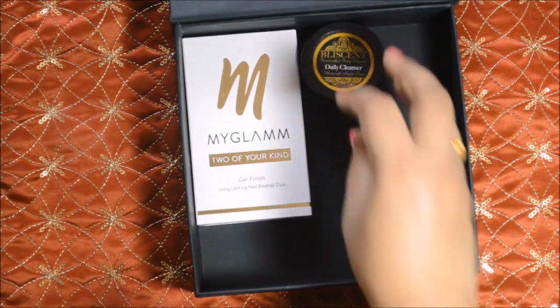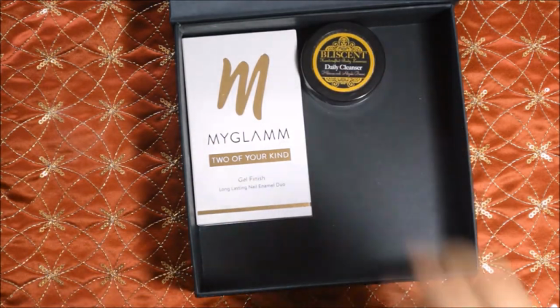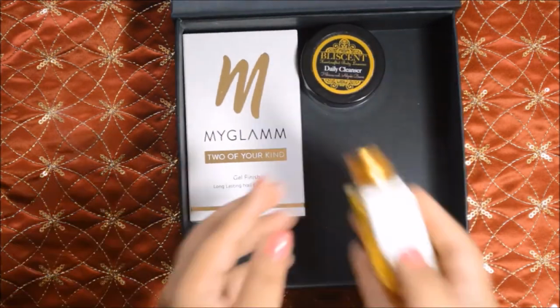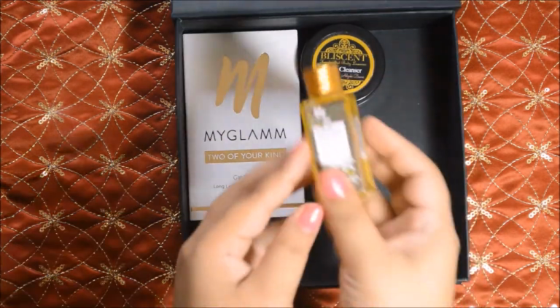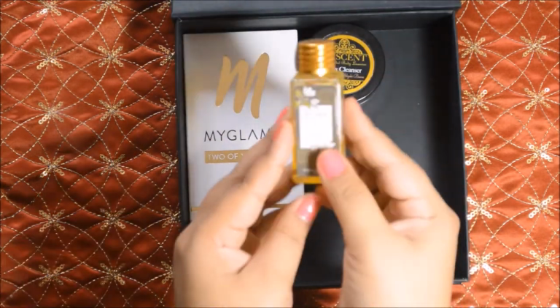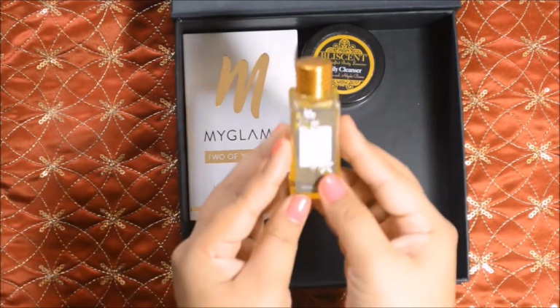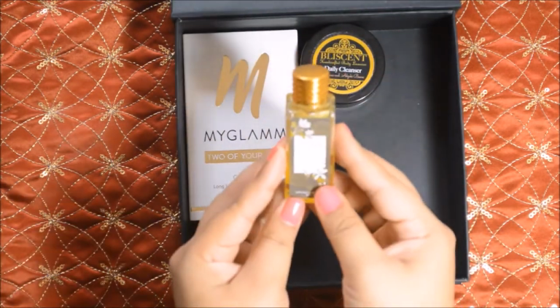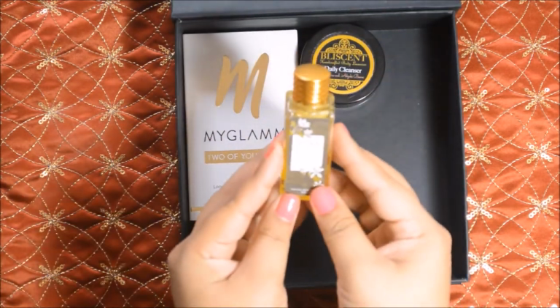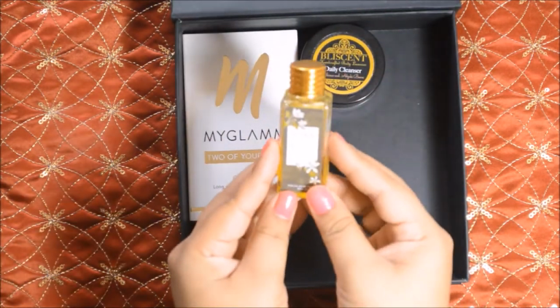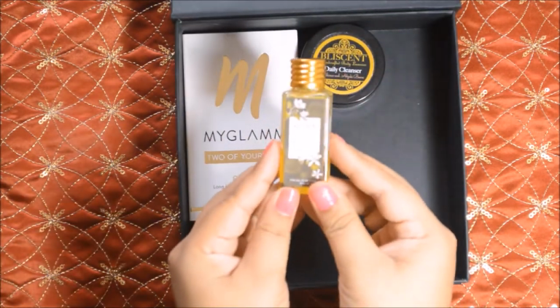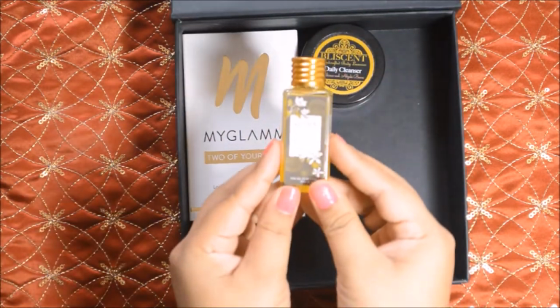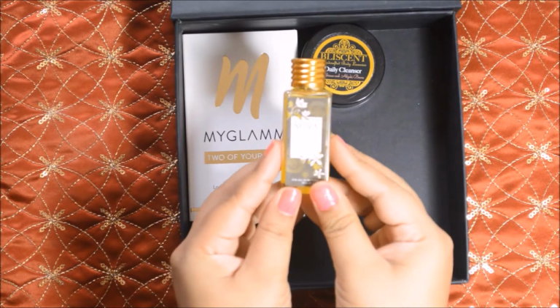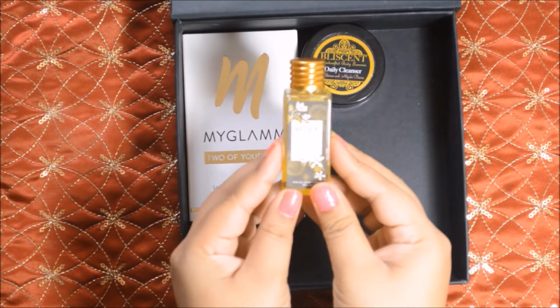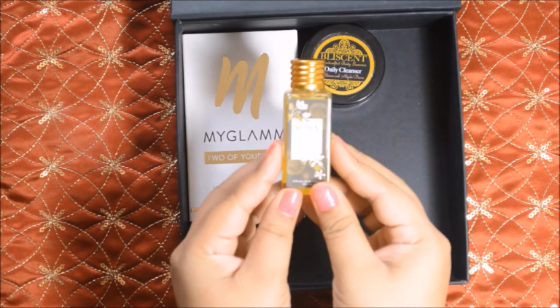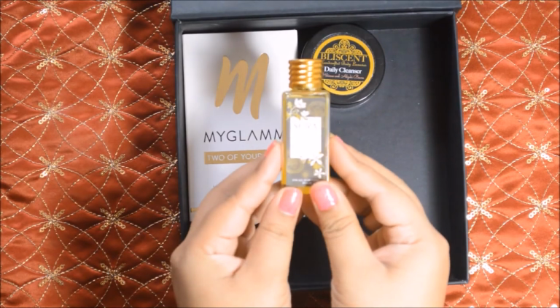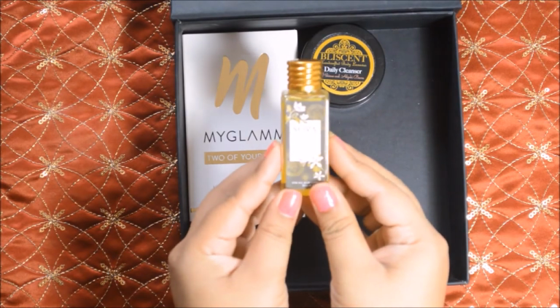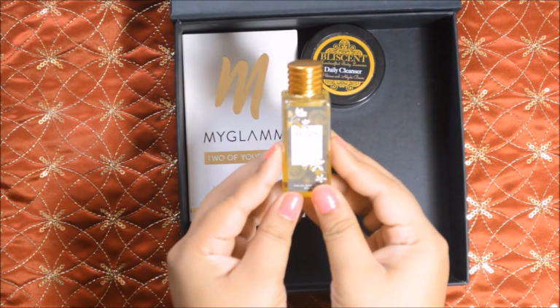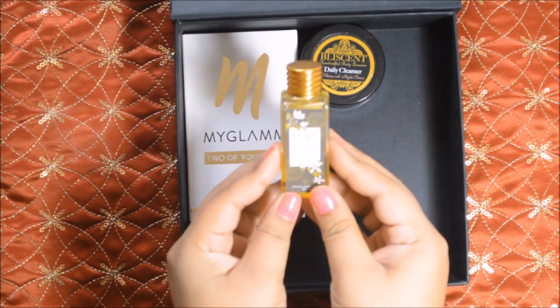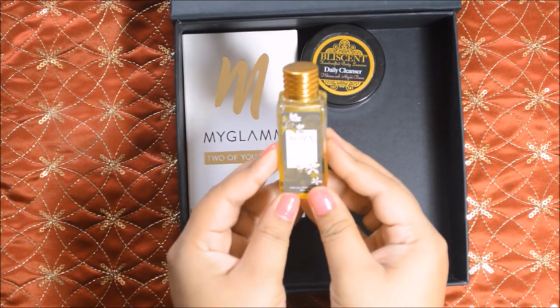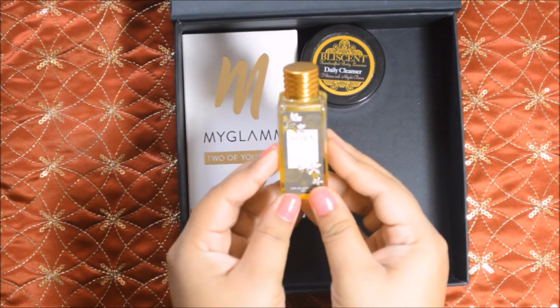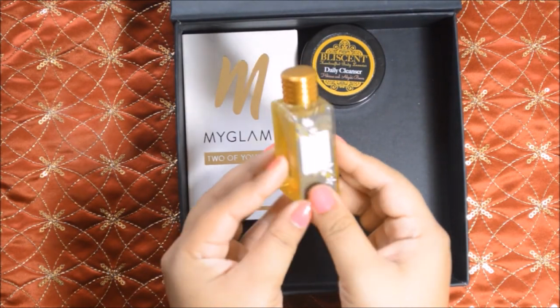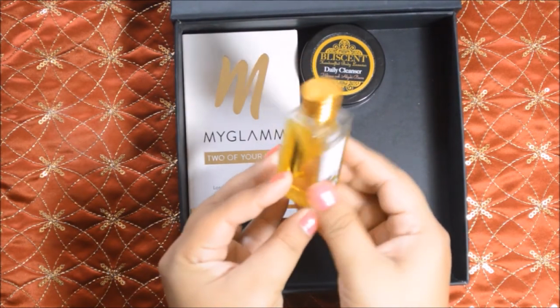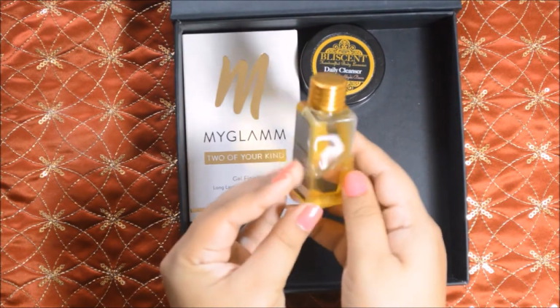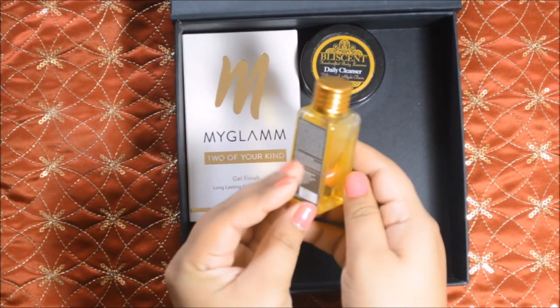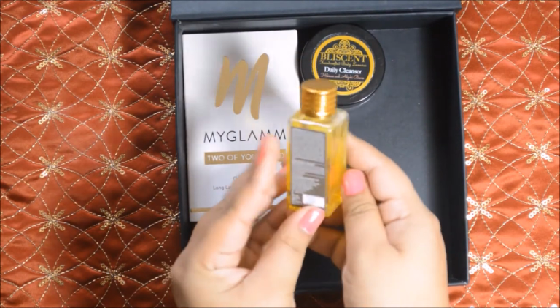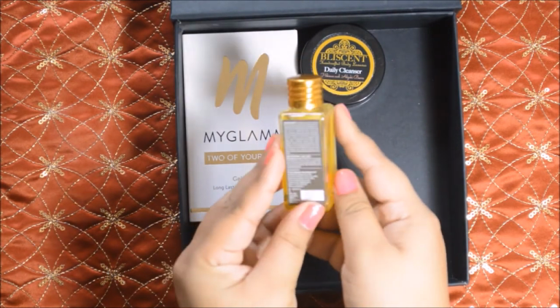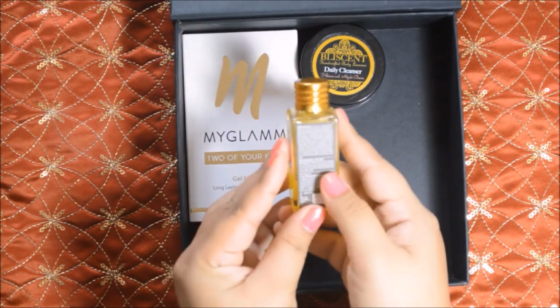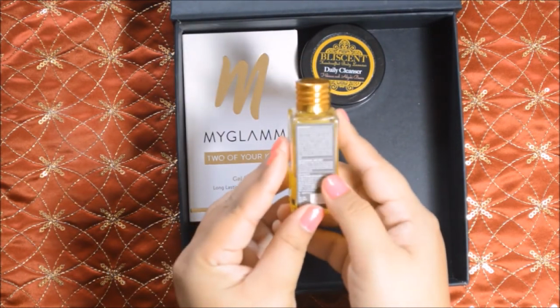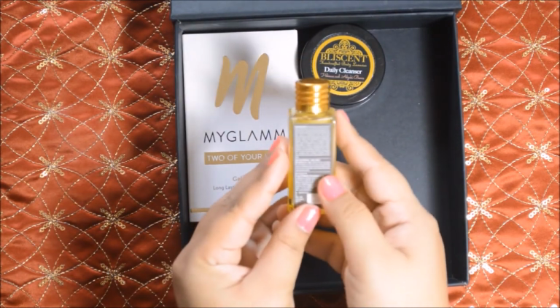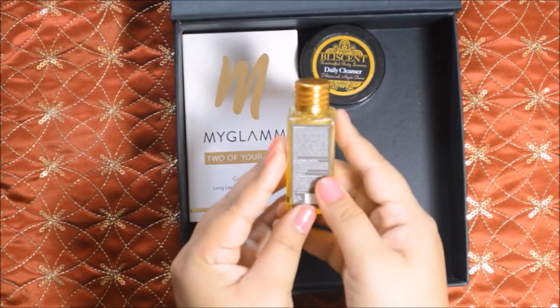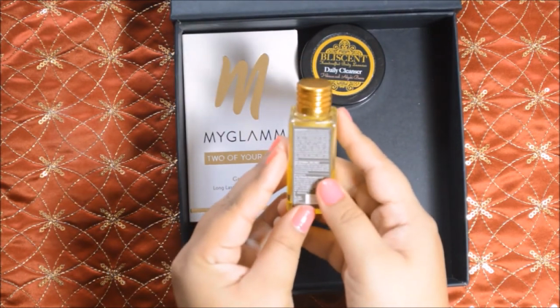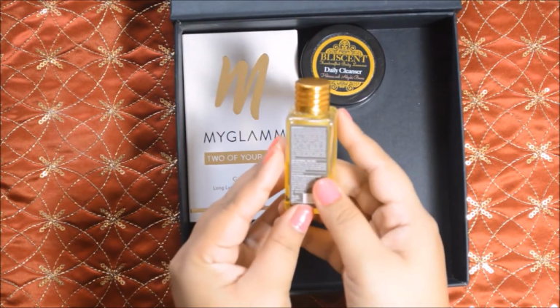The third product is Soba Brahmi and Hibiscus hair oil. This is a 30ml bottle.